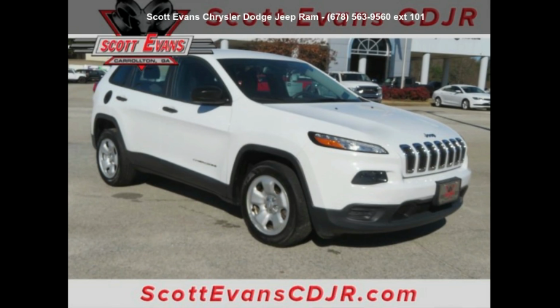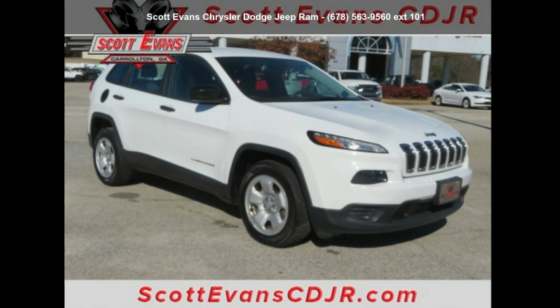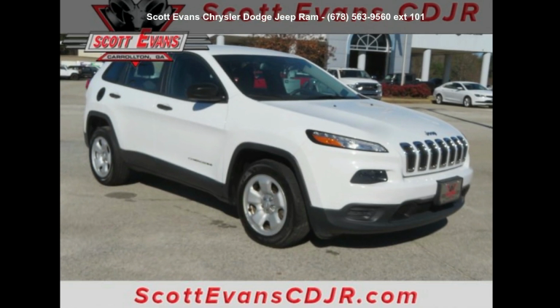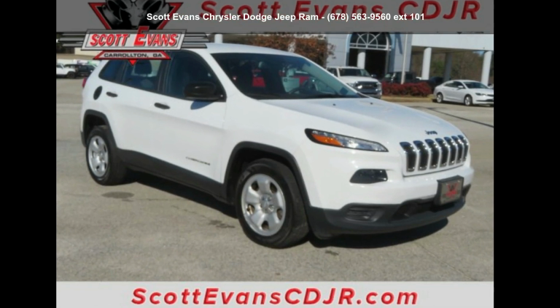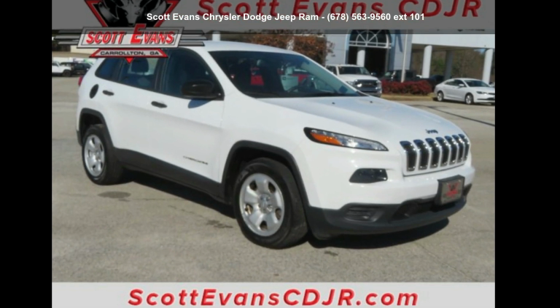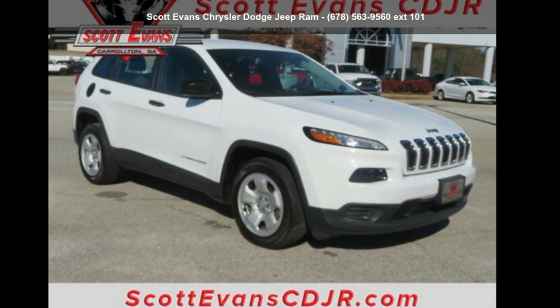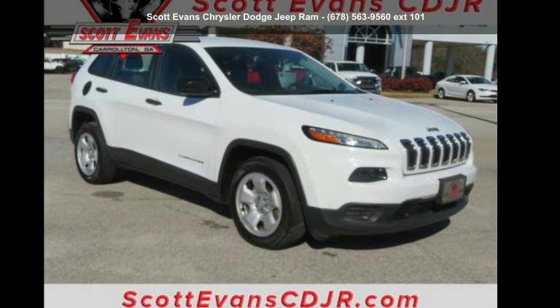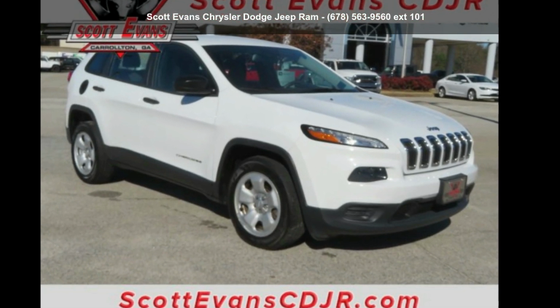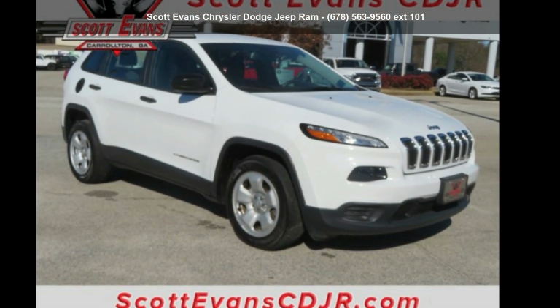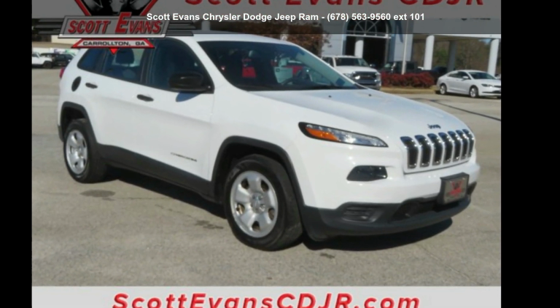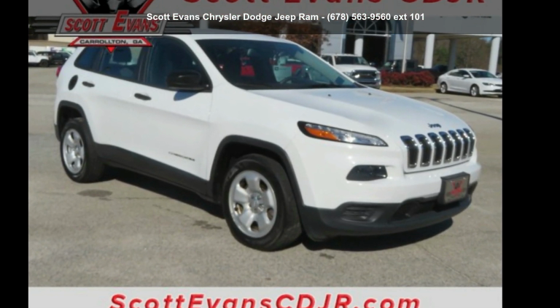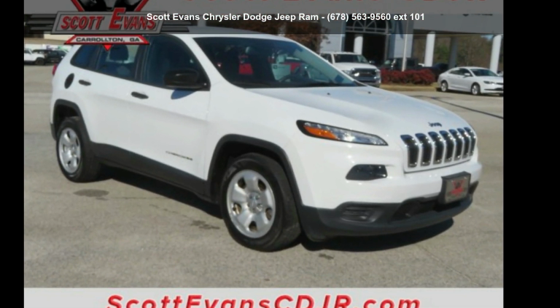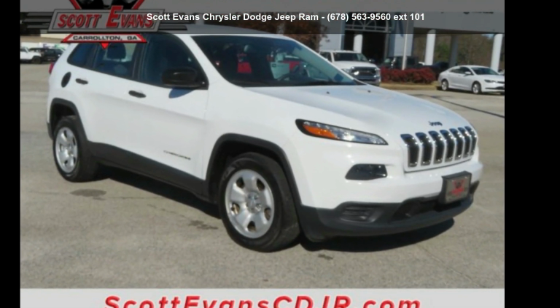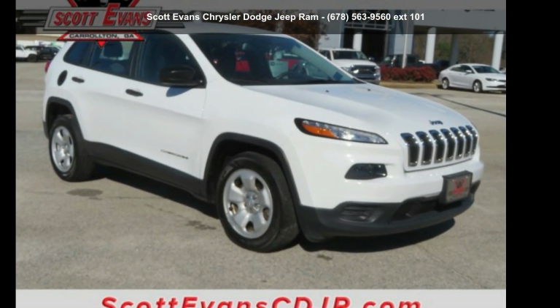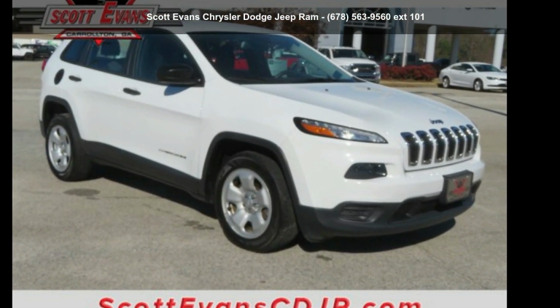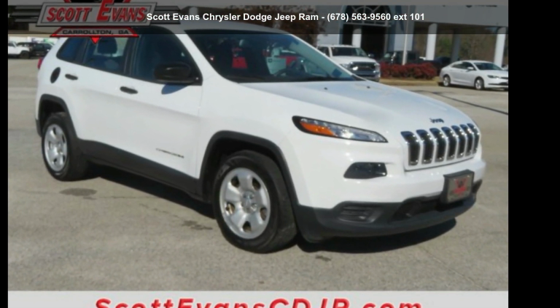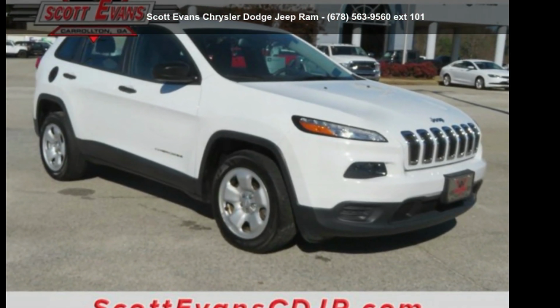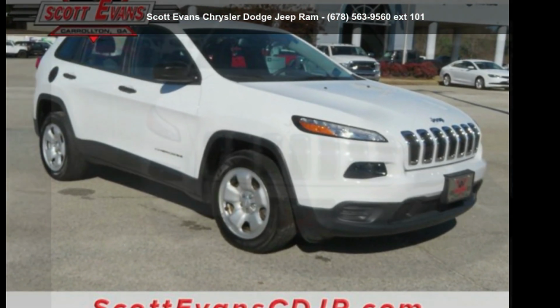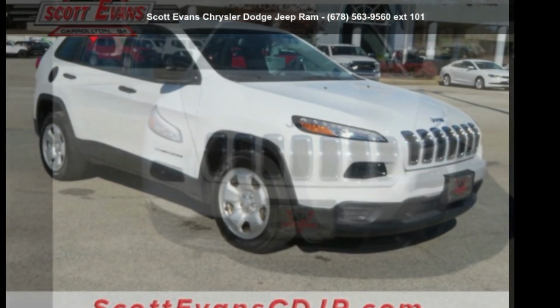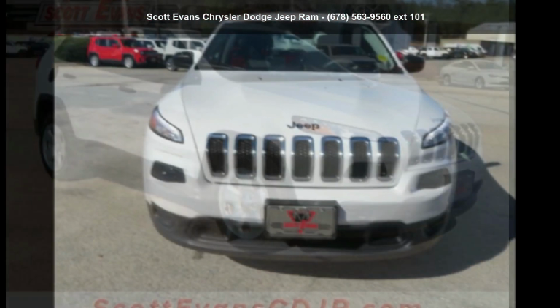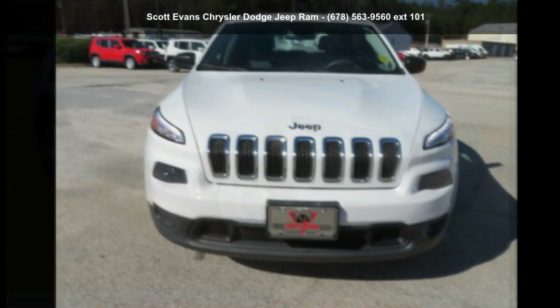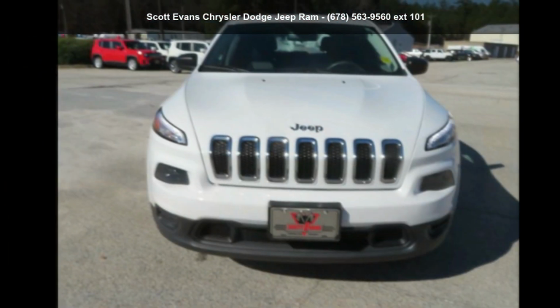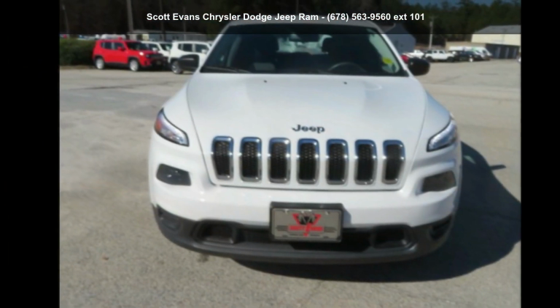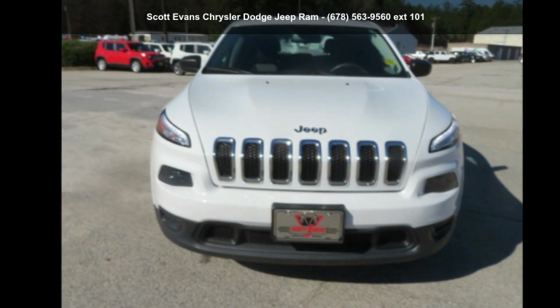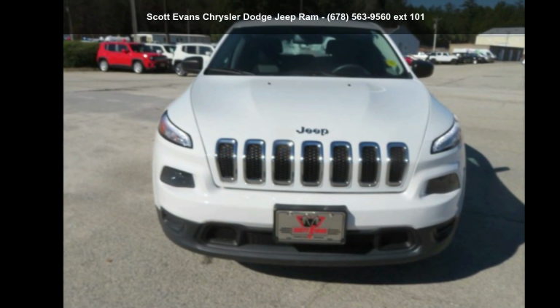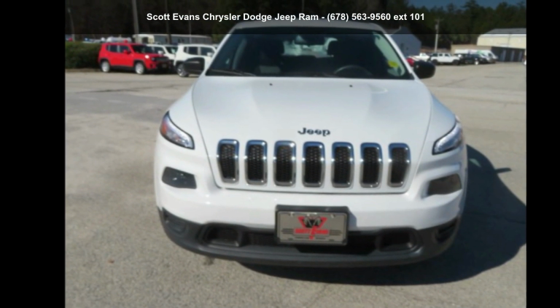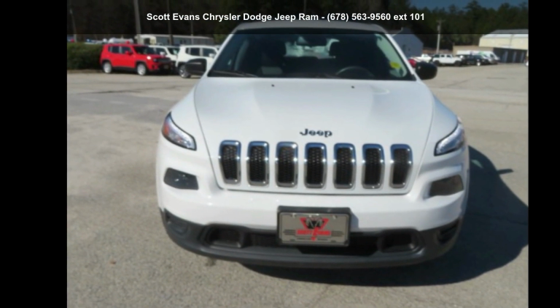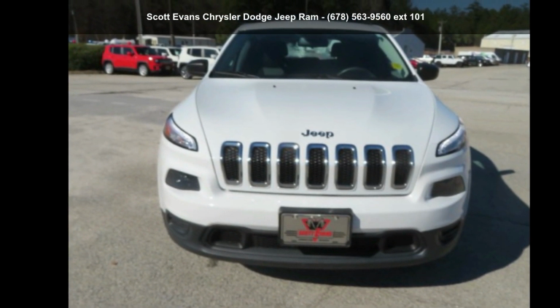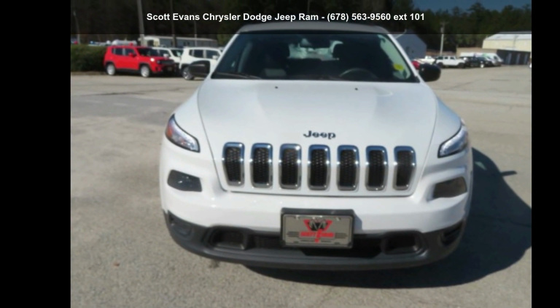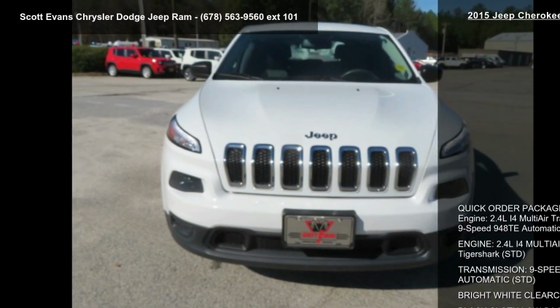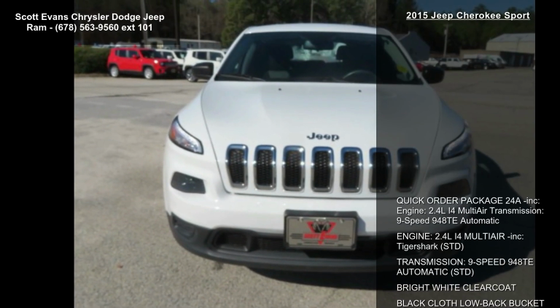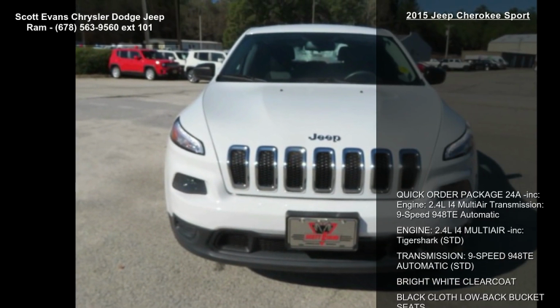Presenting the Jeep 2015 Cherokee Sport. If you are looking for a first-rate auto, this one could be yours today.